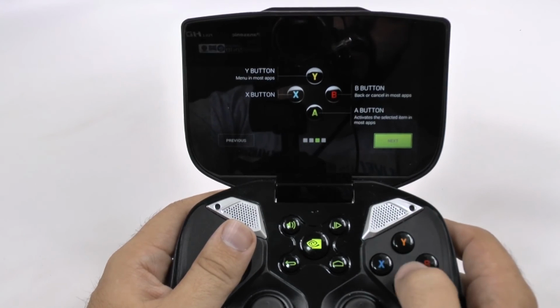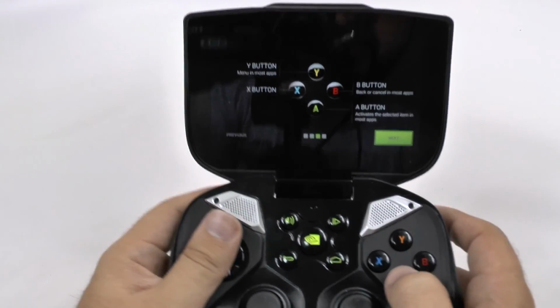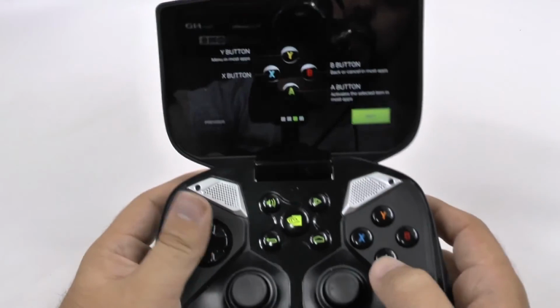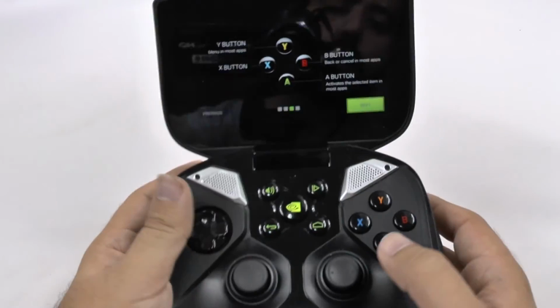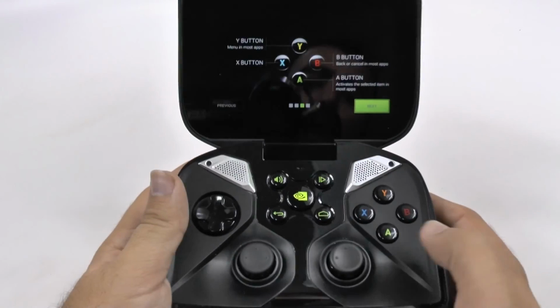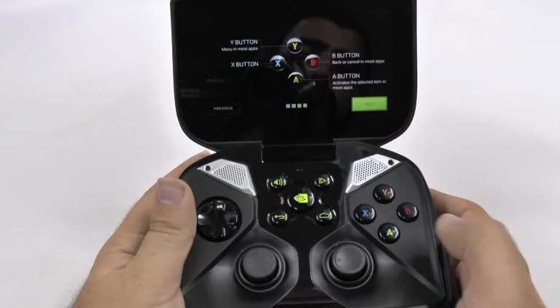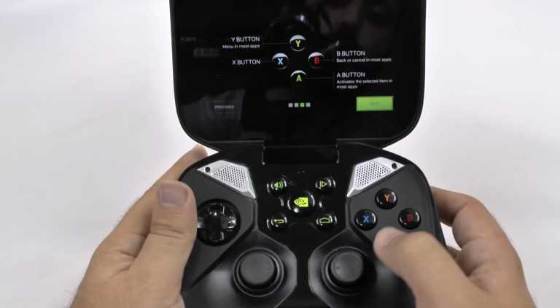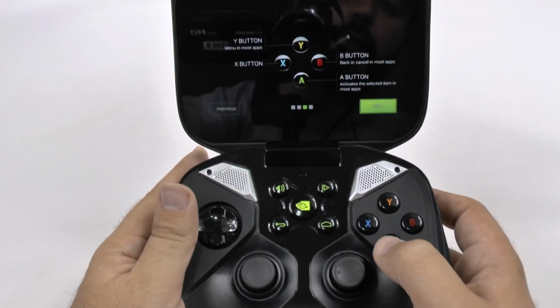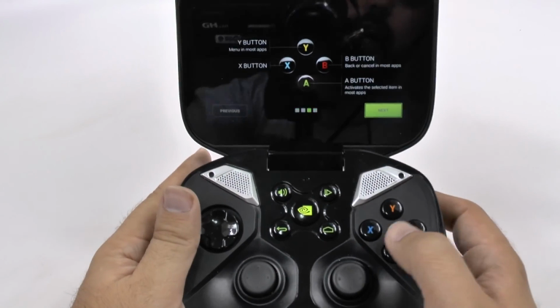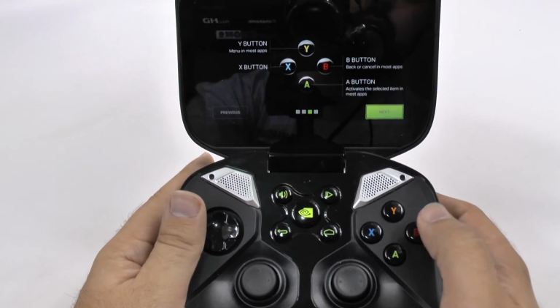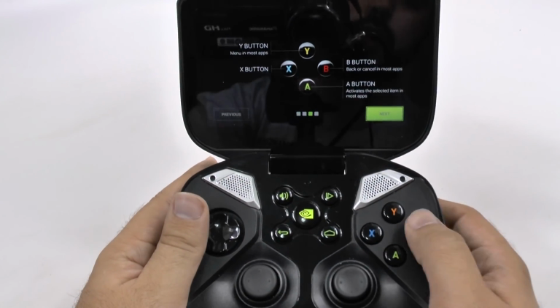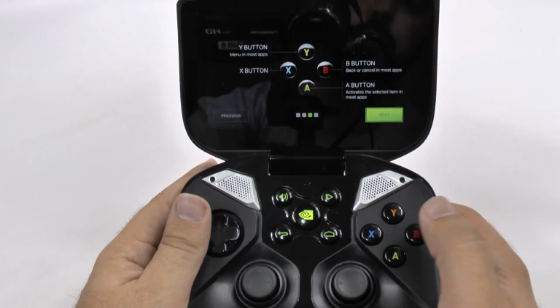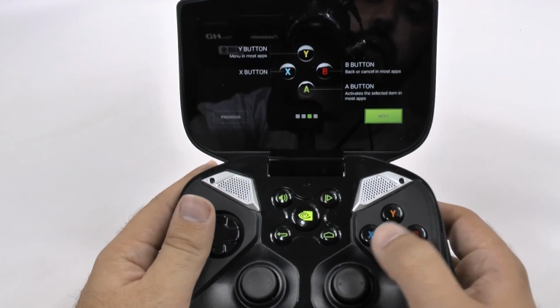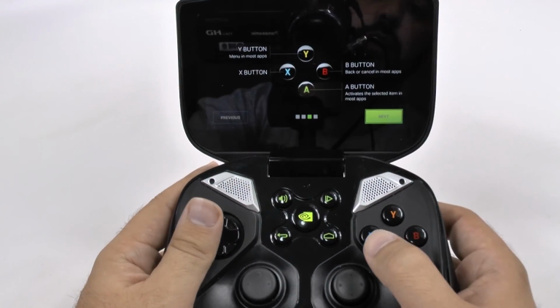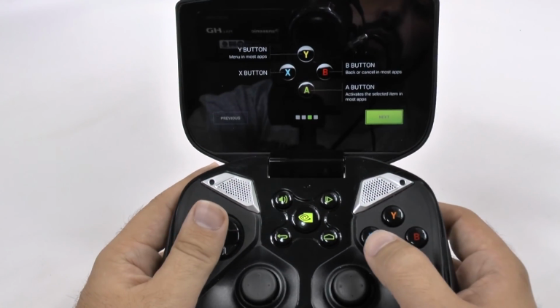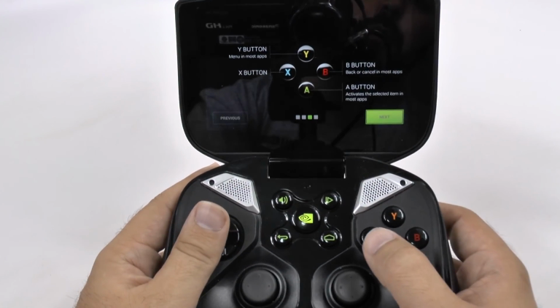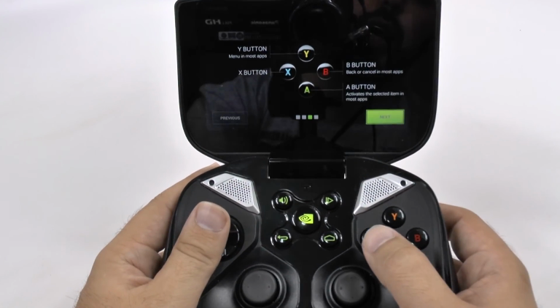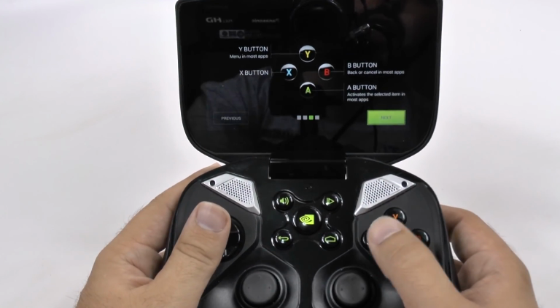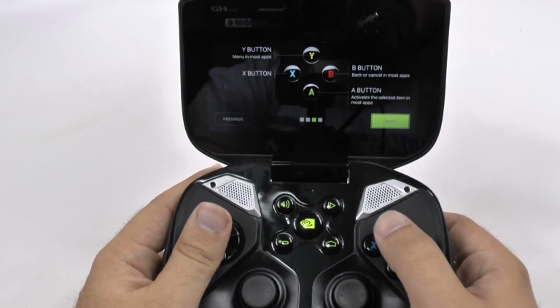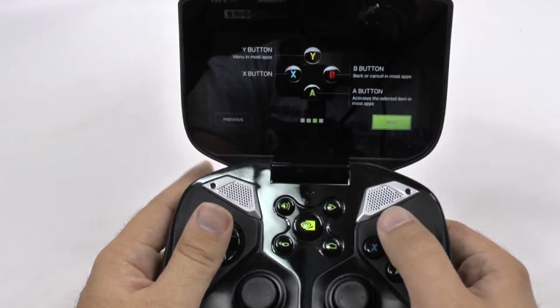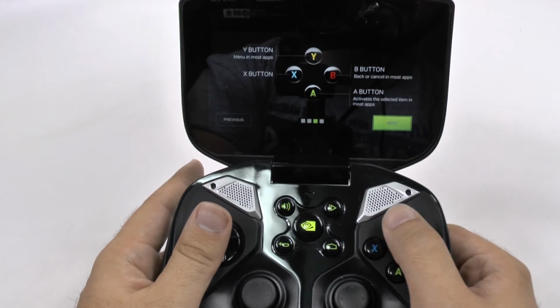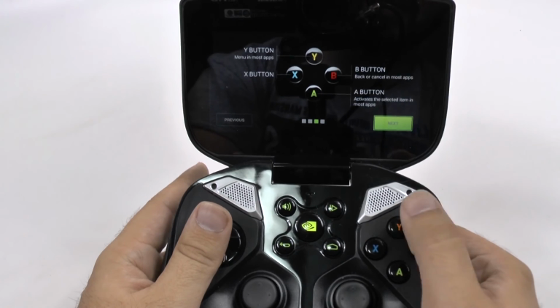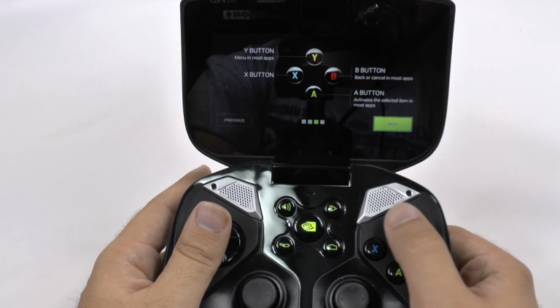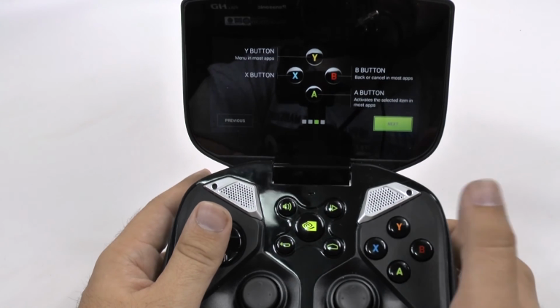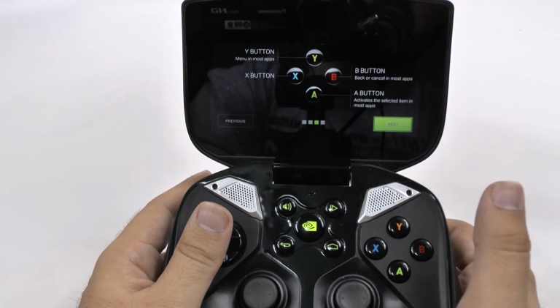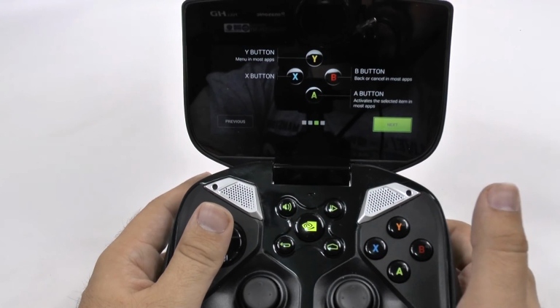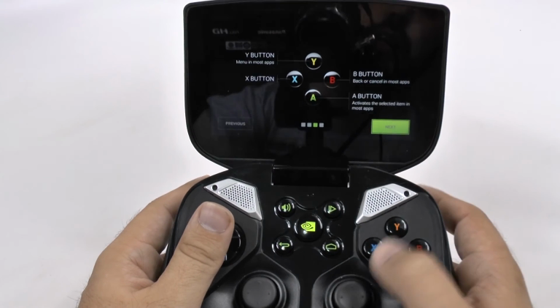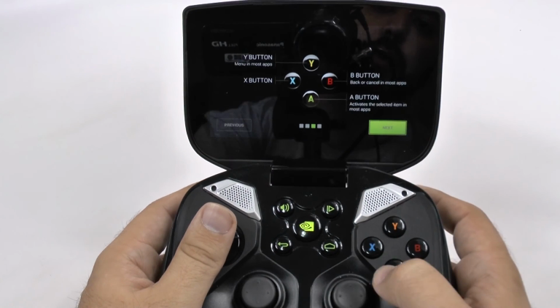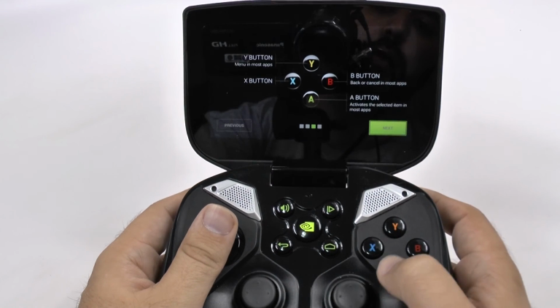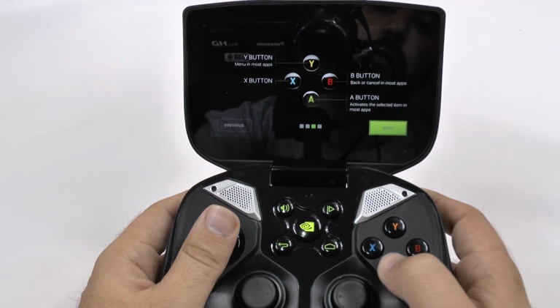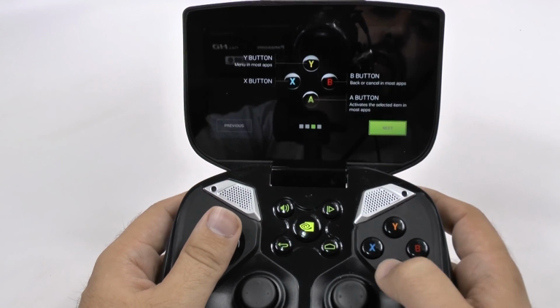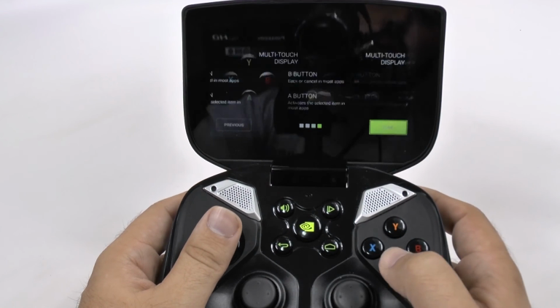Normally A will be to activate, B will go to back, and Y does most menus.